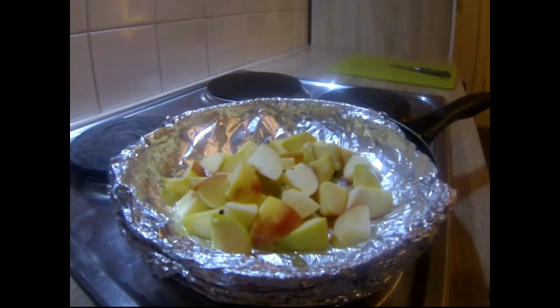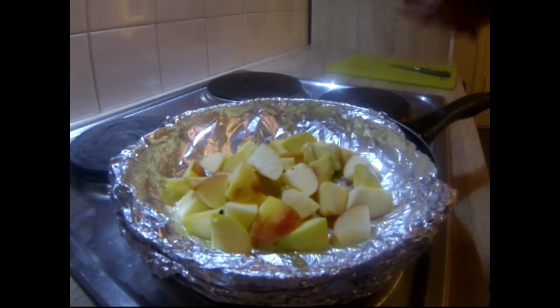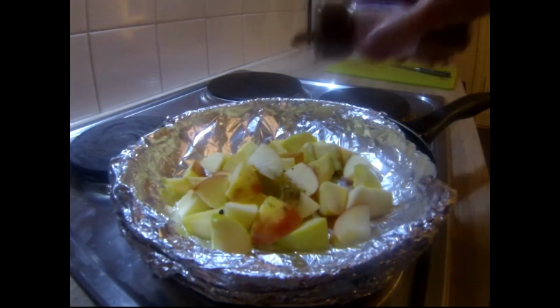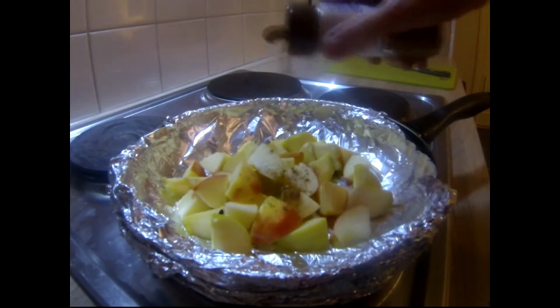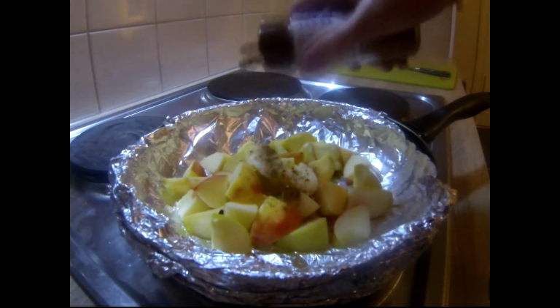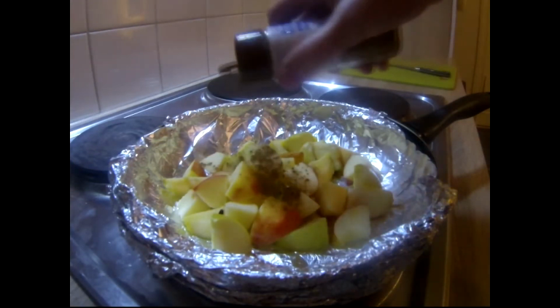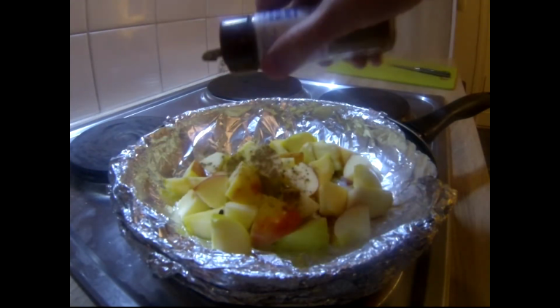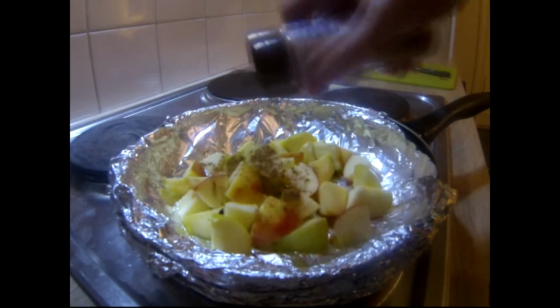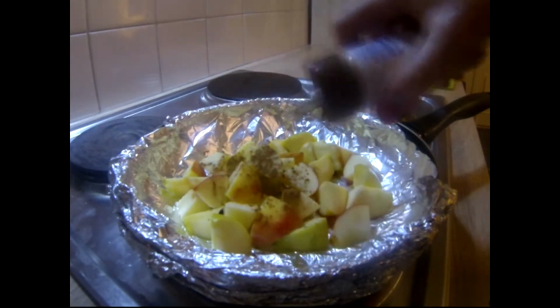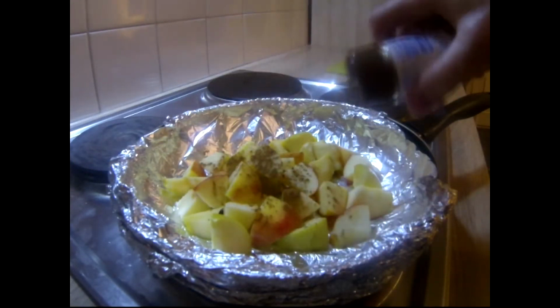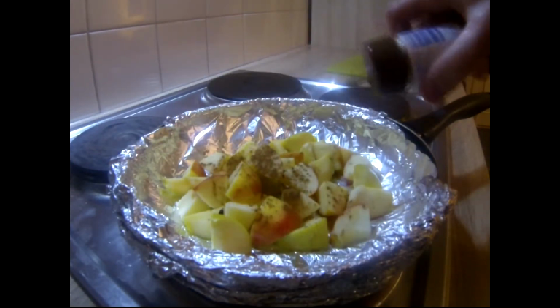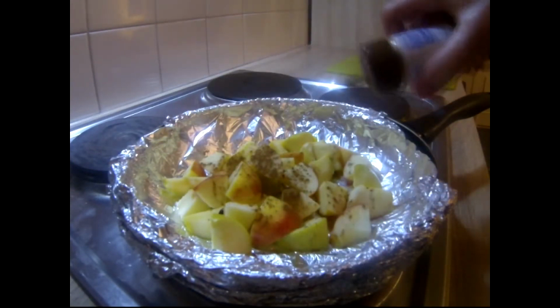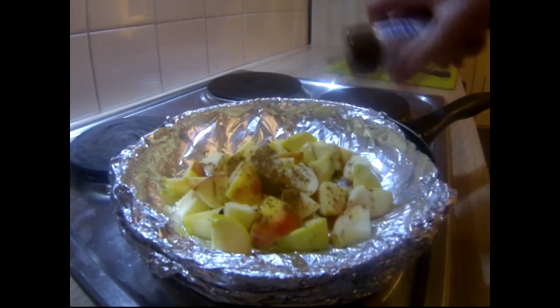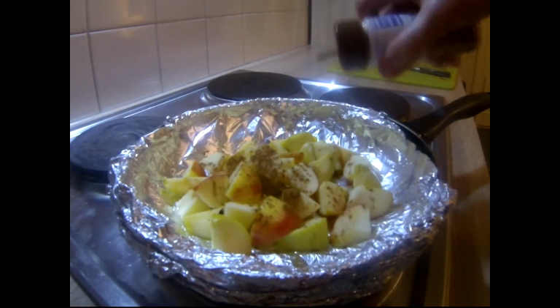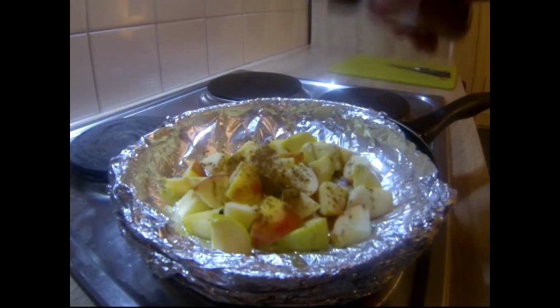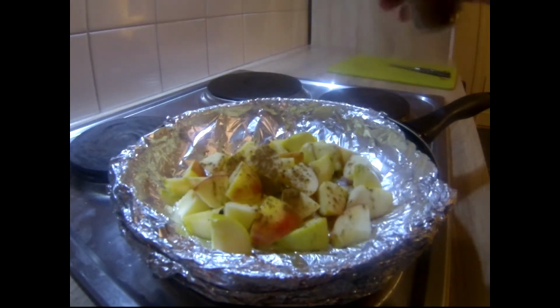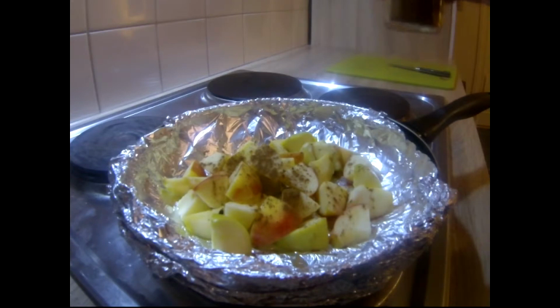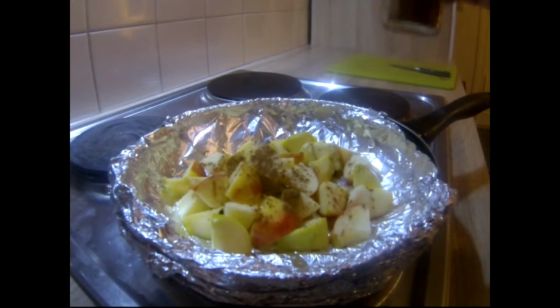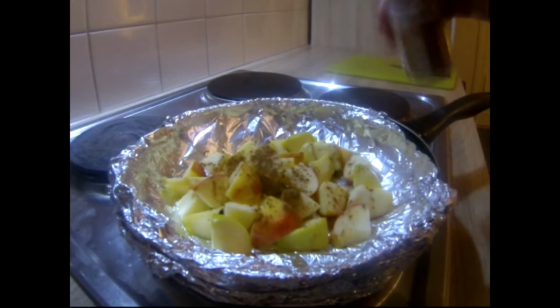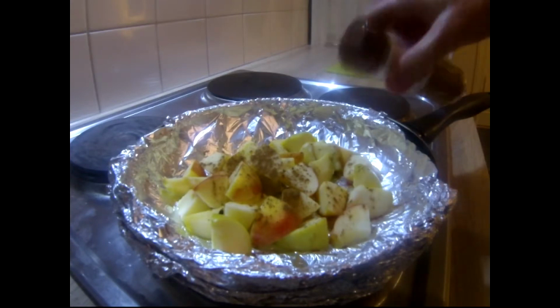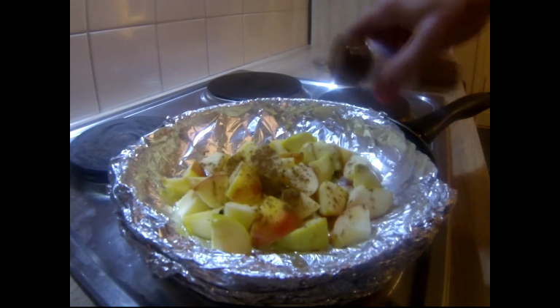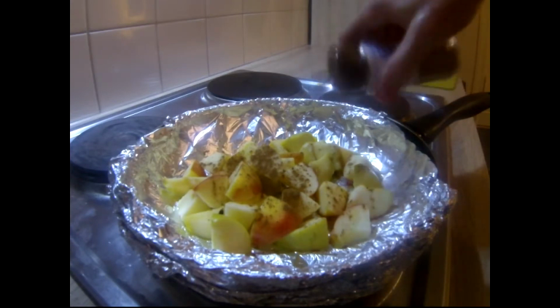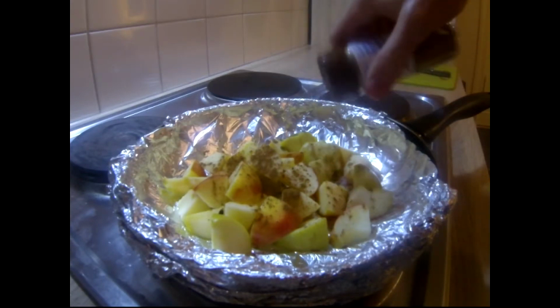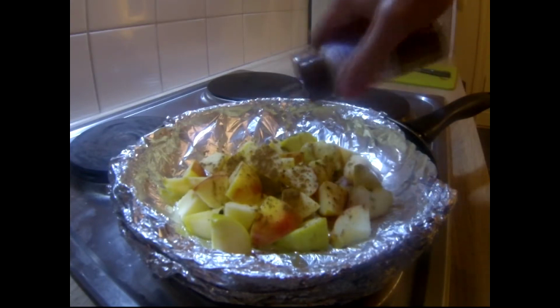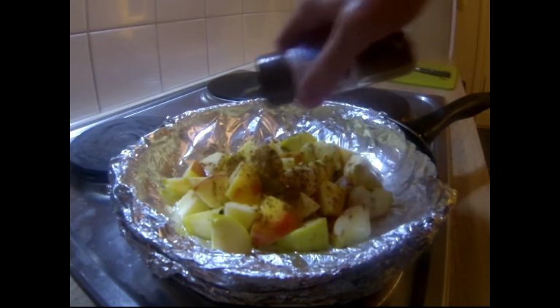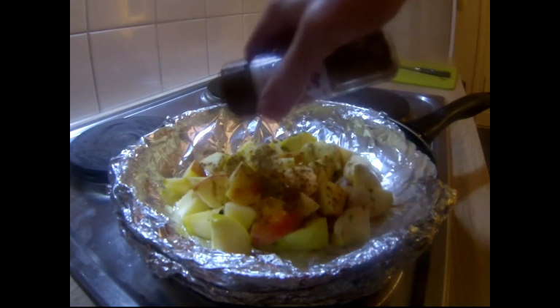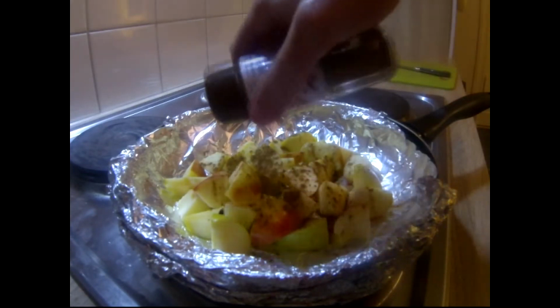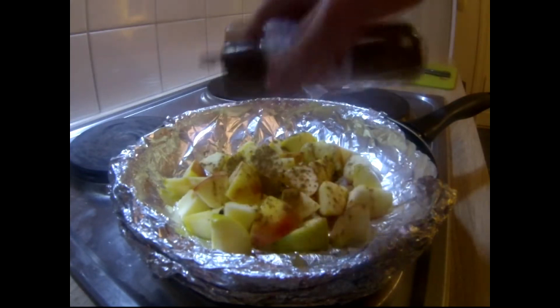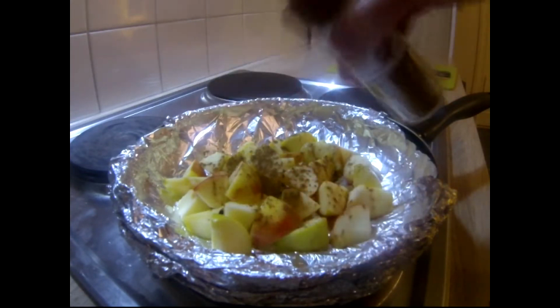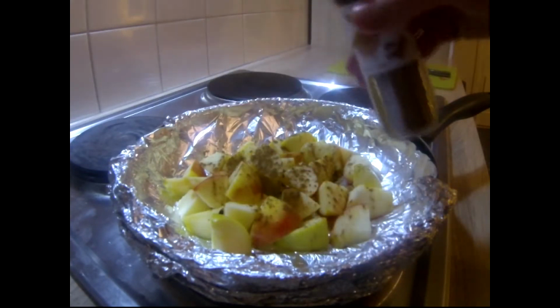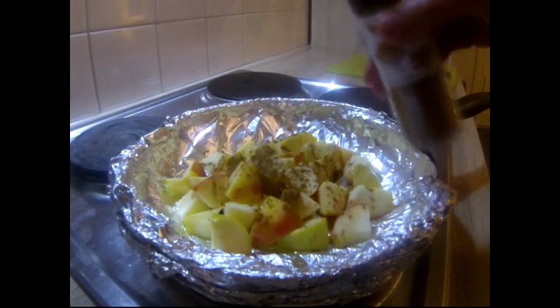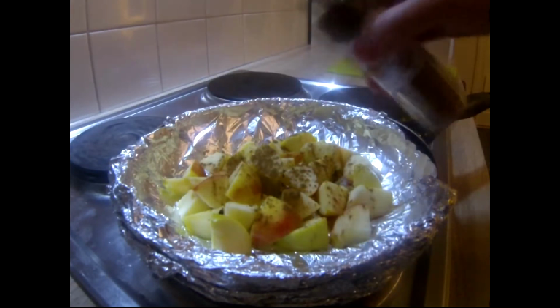Go ahead and sprinkle cinnamon on top of your apples. You want to make sure to get enough on there so that they're completely coated.